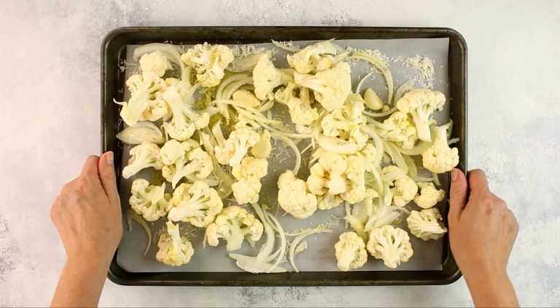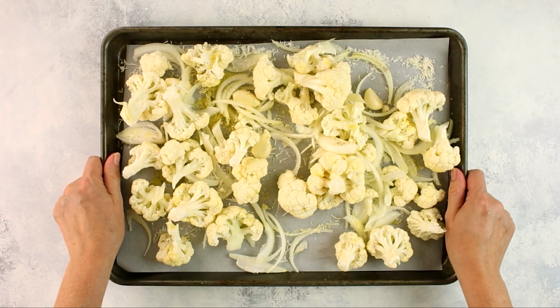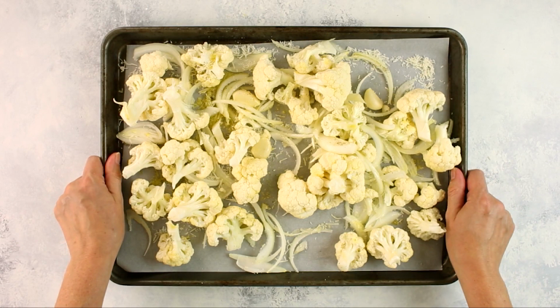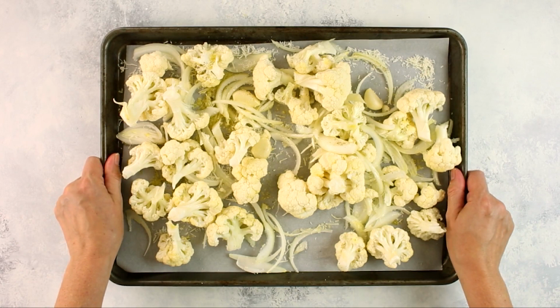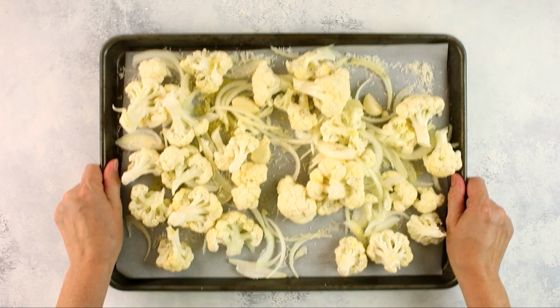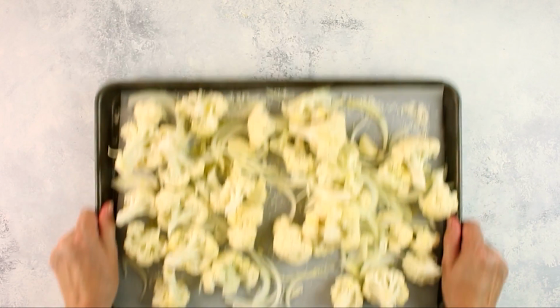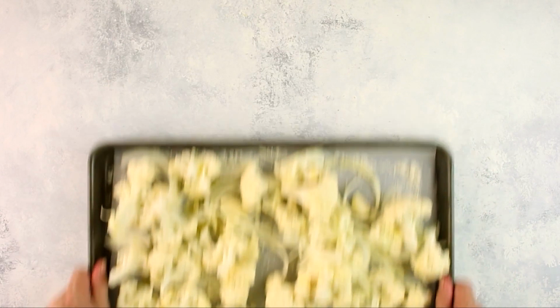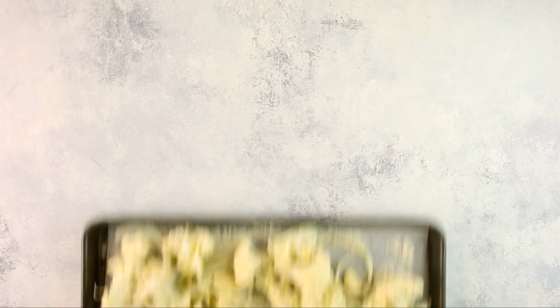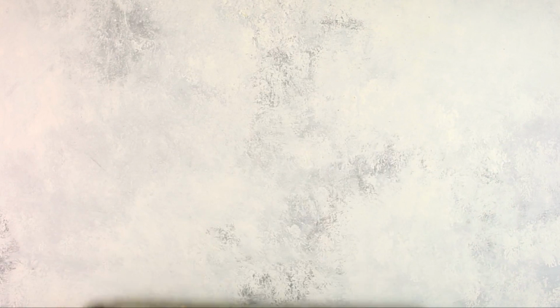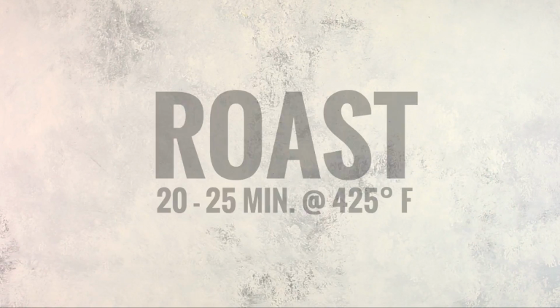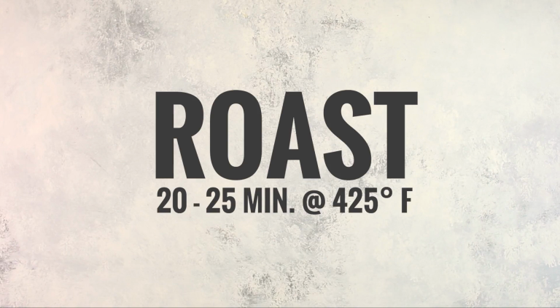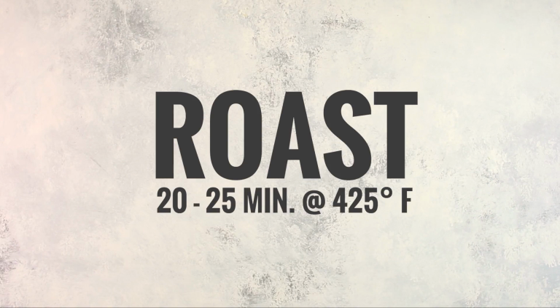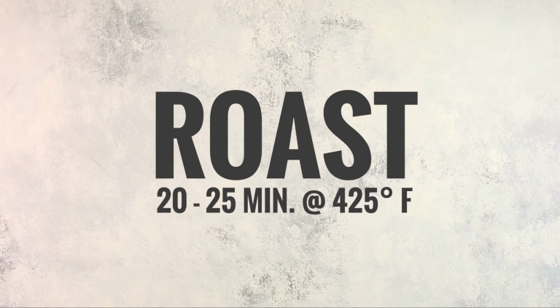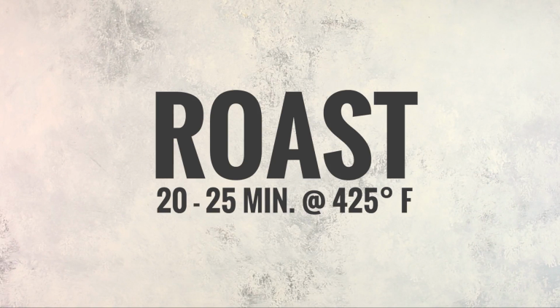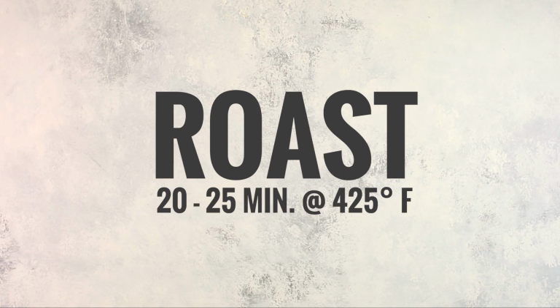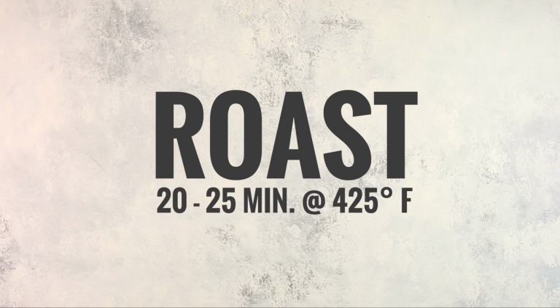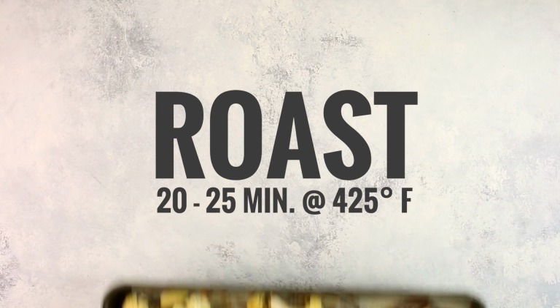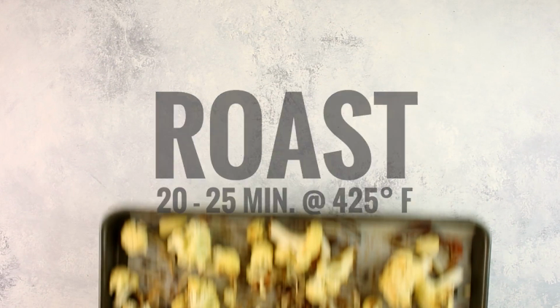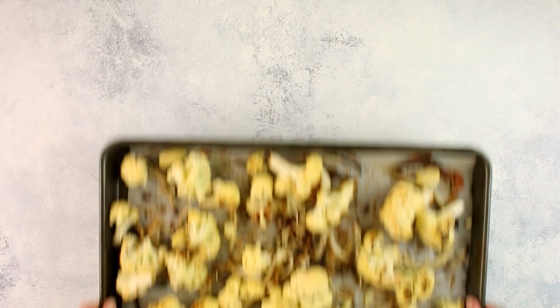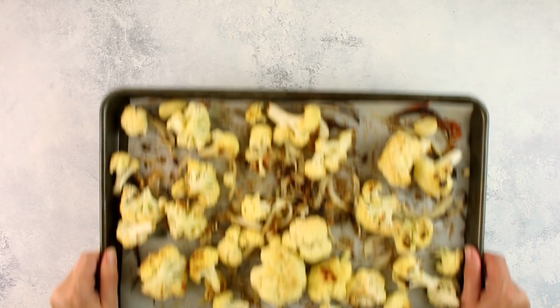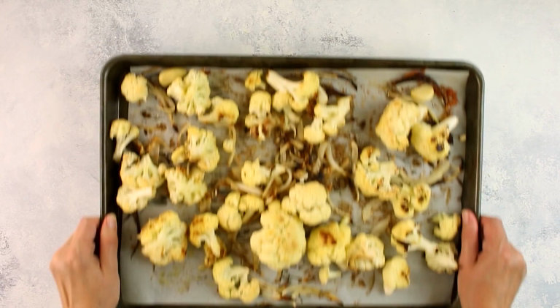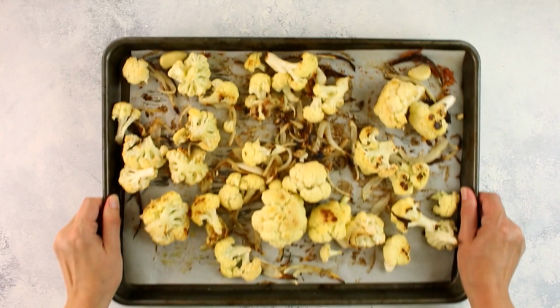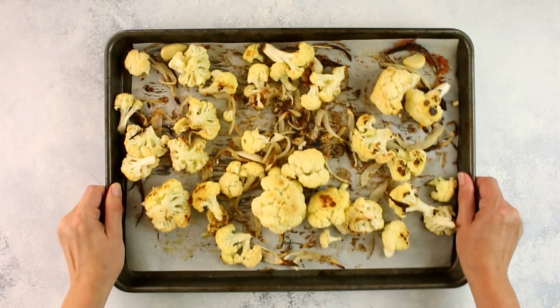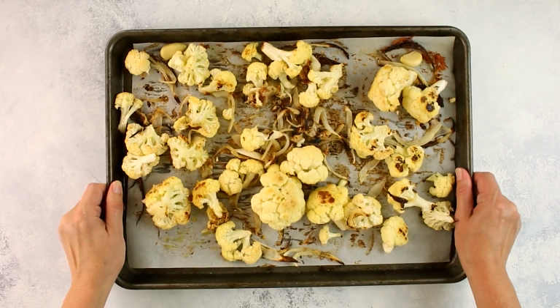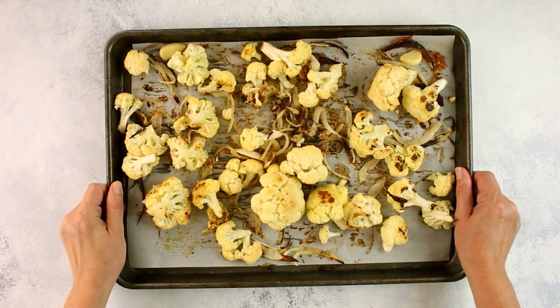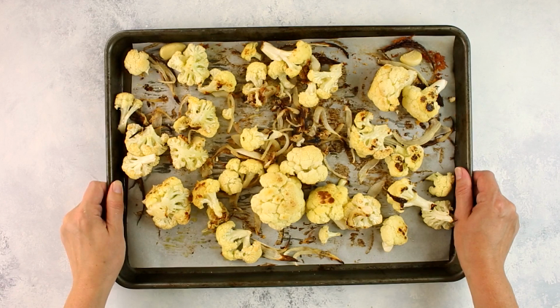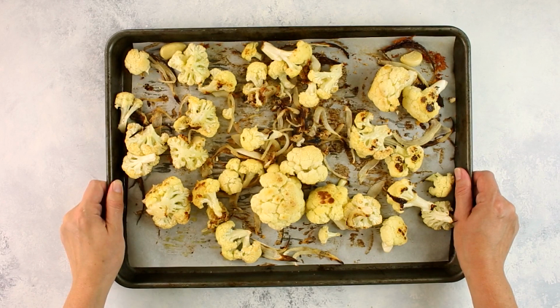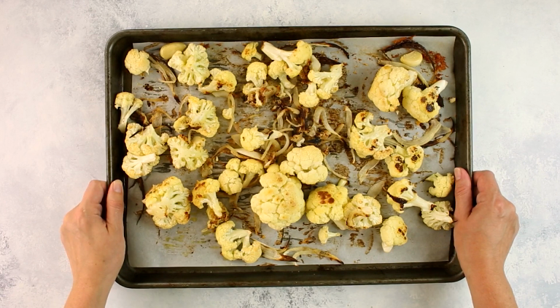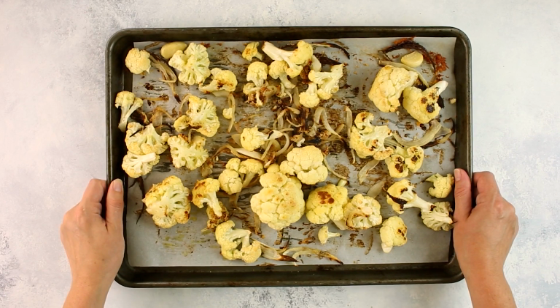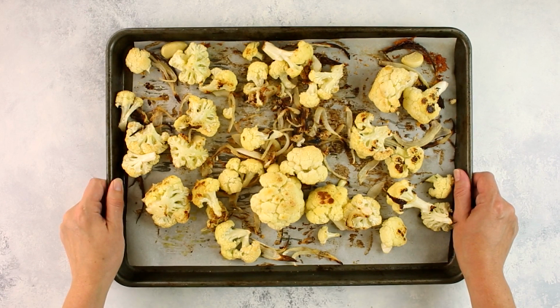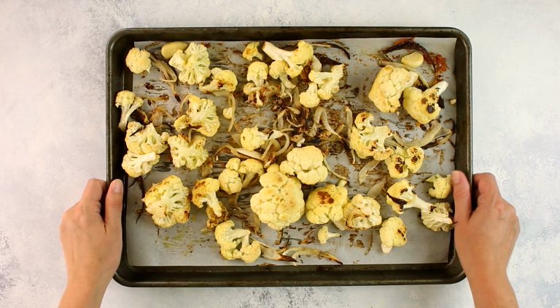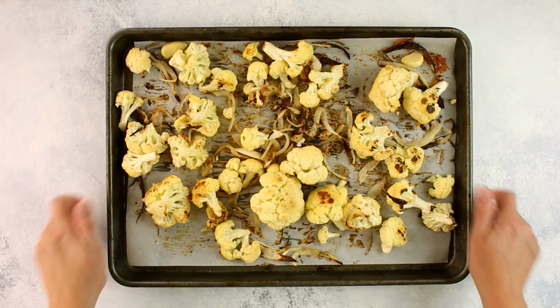Place into the oven and roast, tossing occasionally until the cauliflower is just tender, about 20 to 25 minutes.